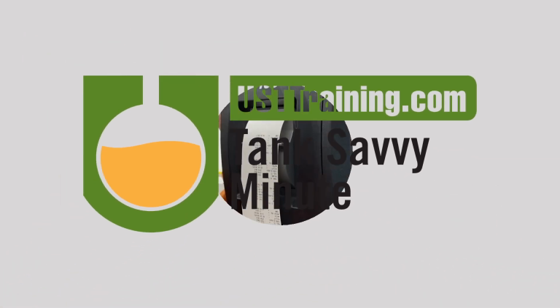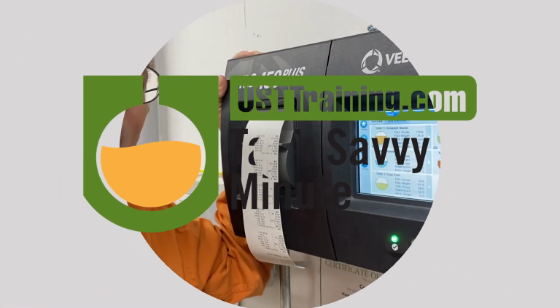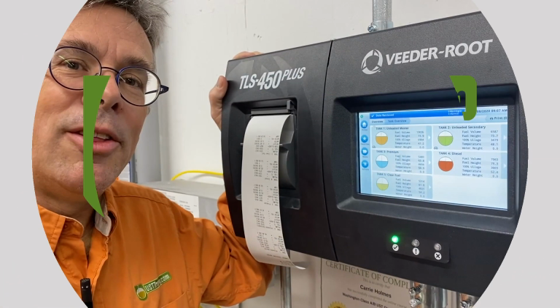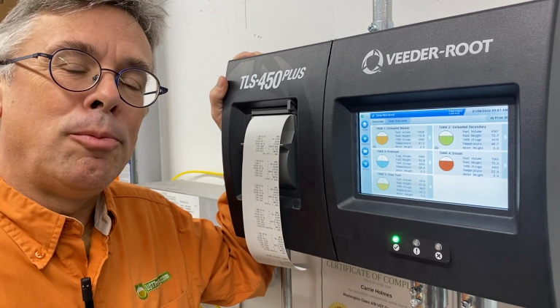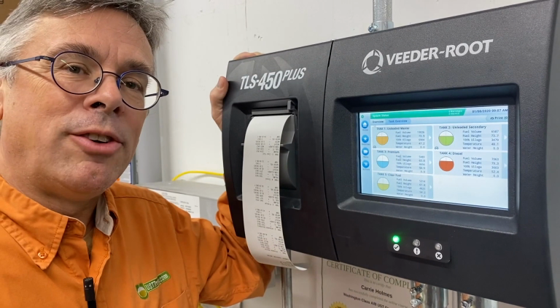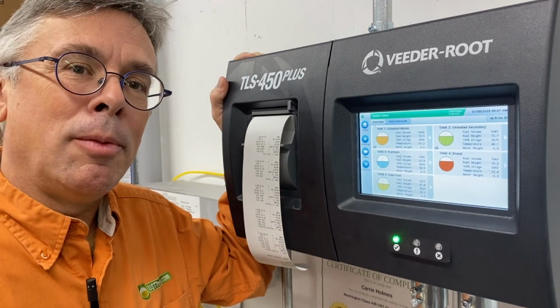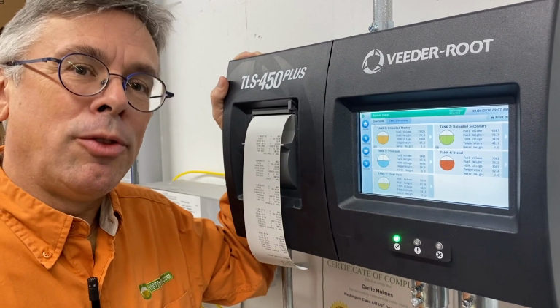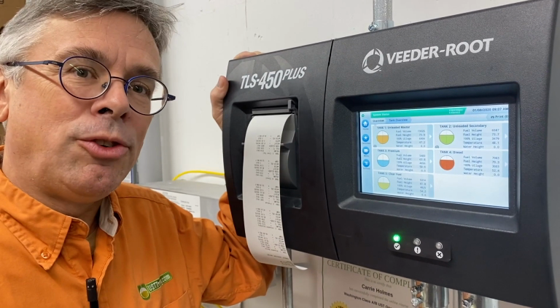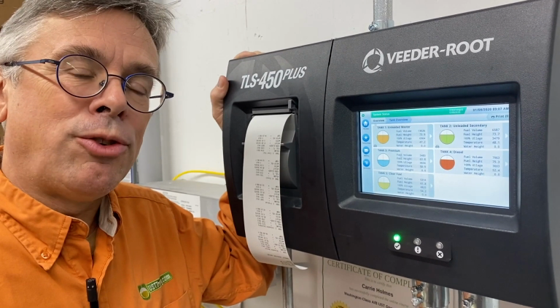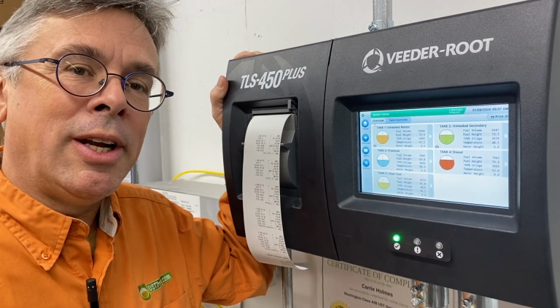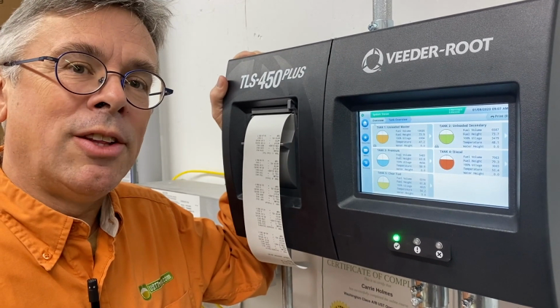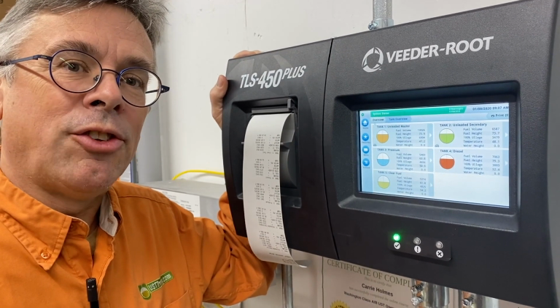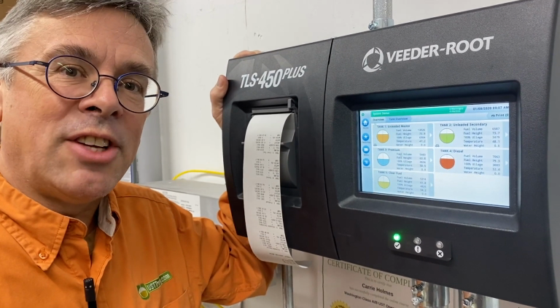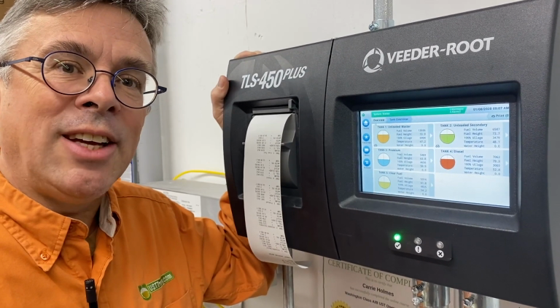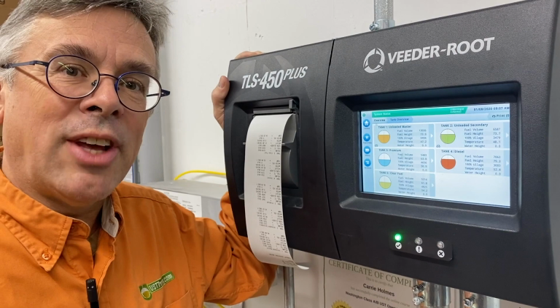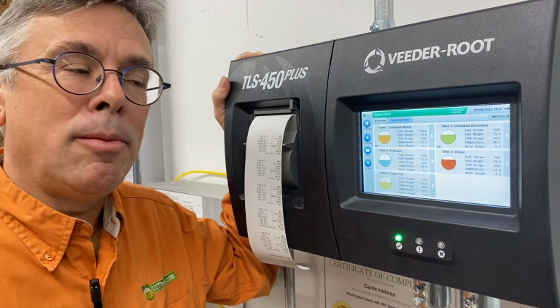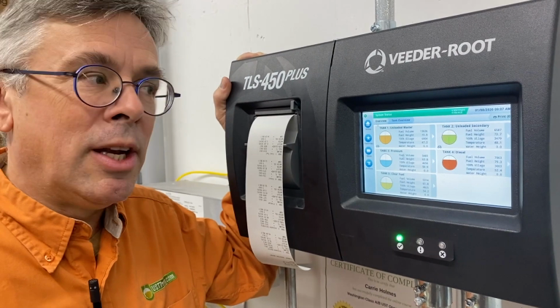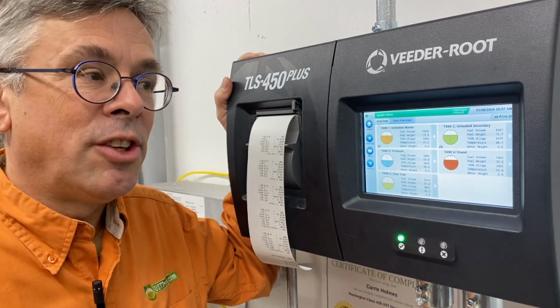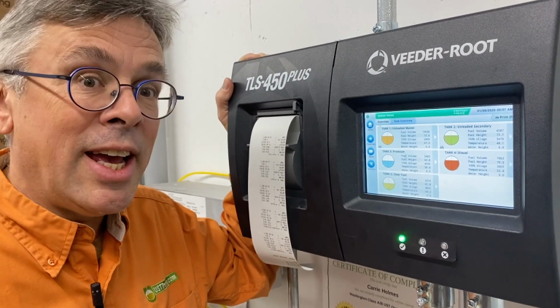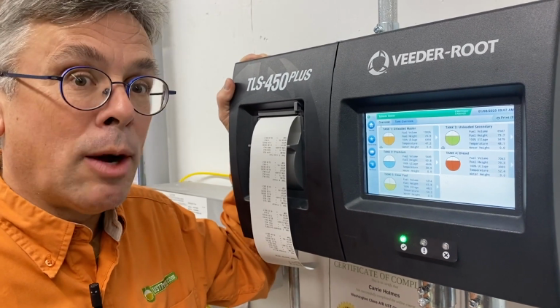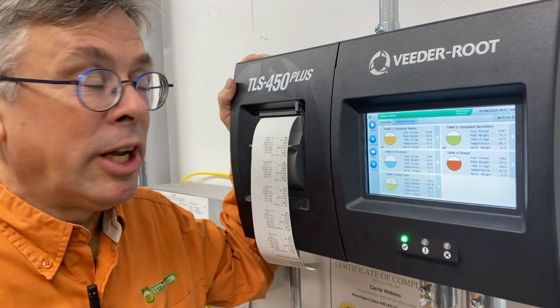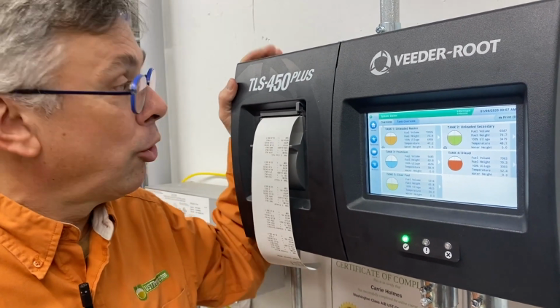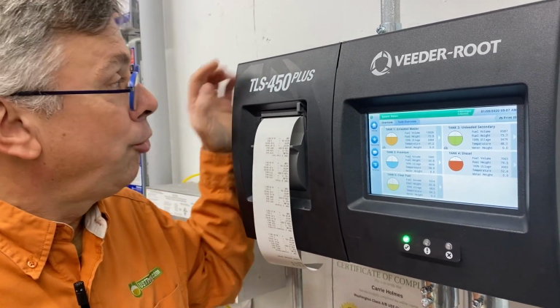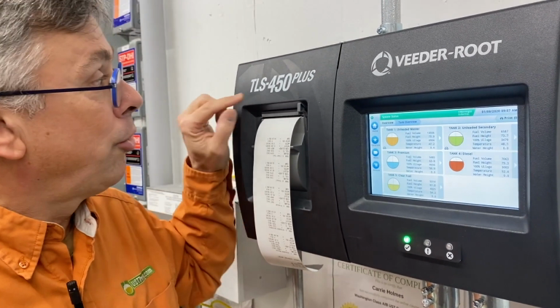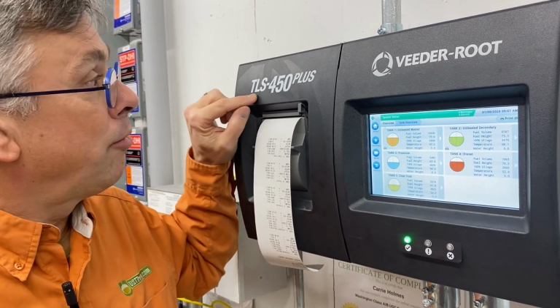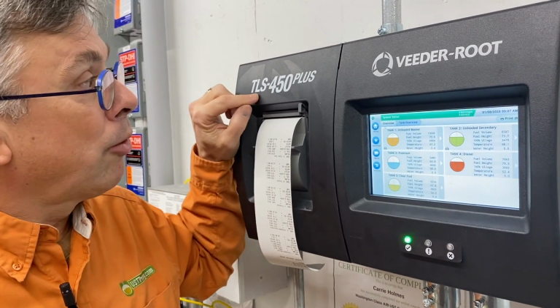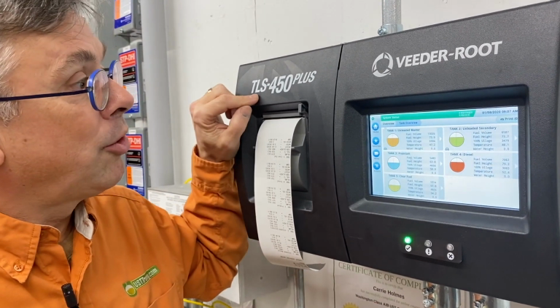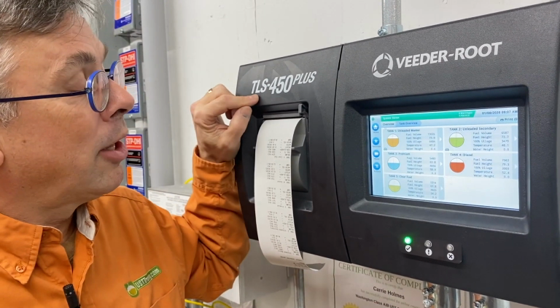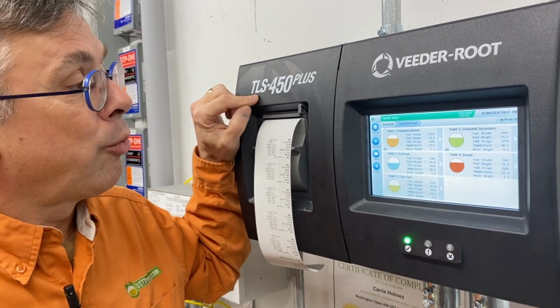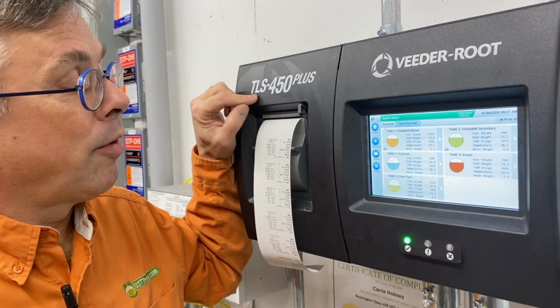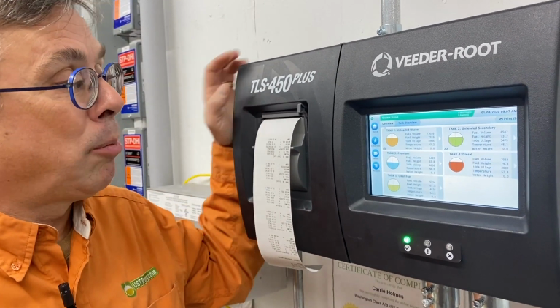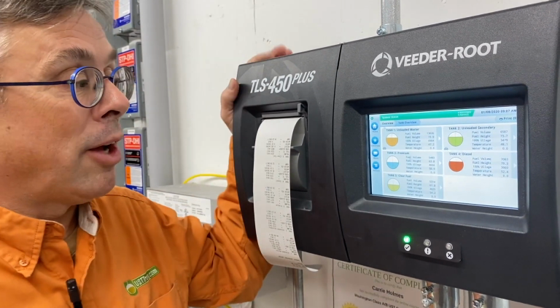Hi, this is Ben Thomas with UST Training, and this is a Tank Savvy Minute. Today, I want to introduce you to the VitaRoot TLS 450 Plus.